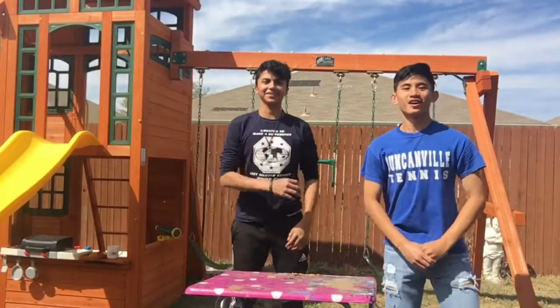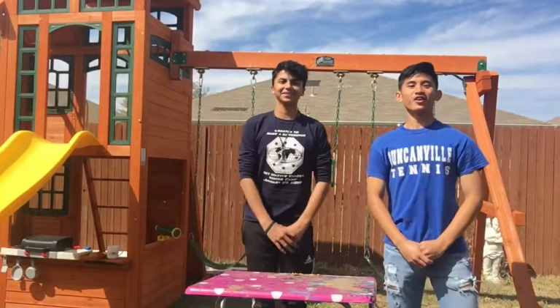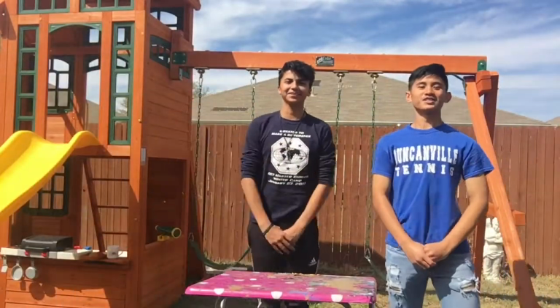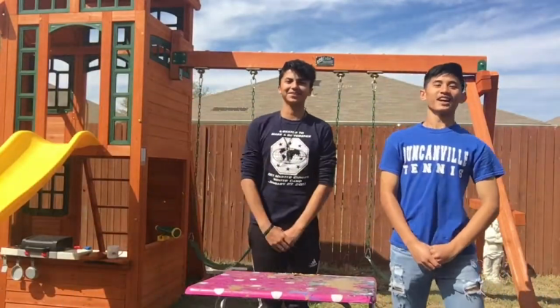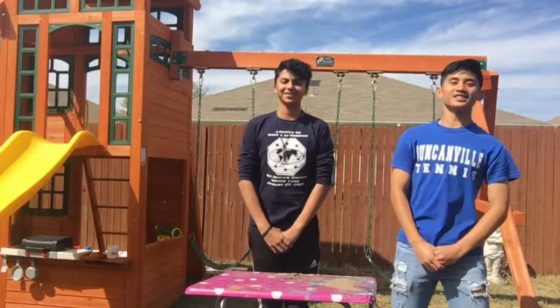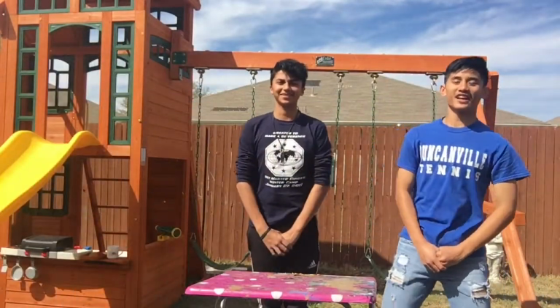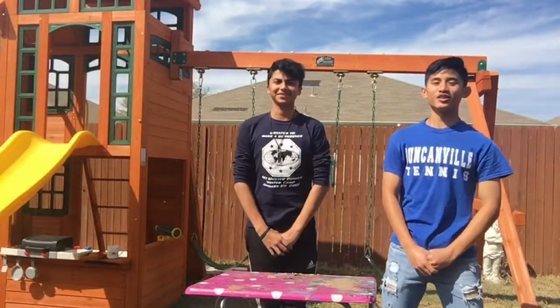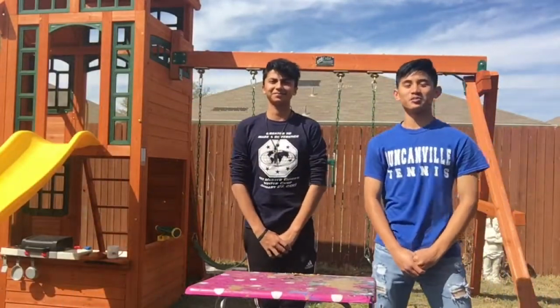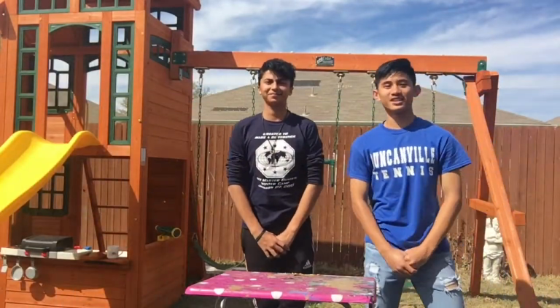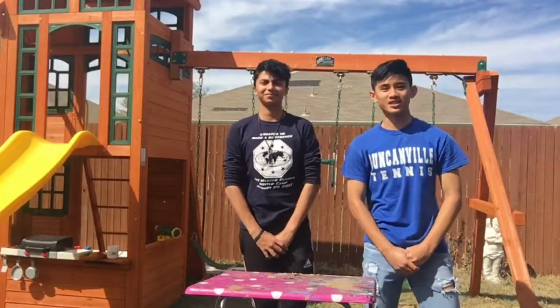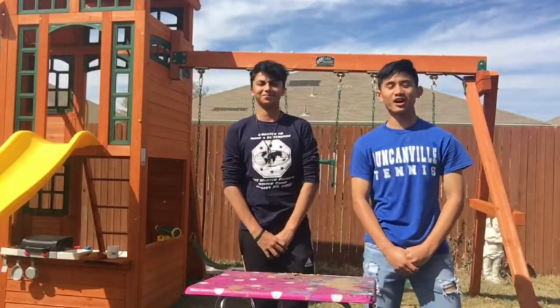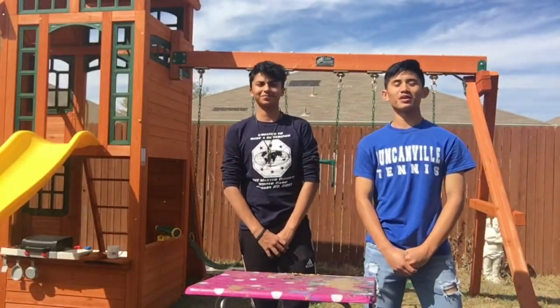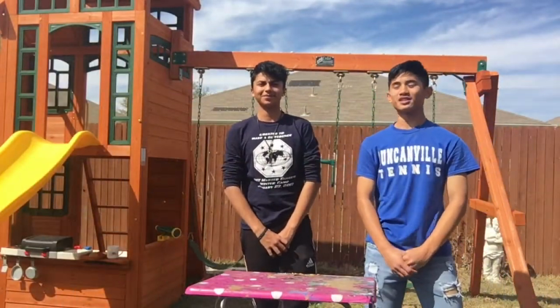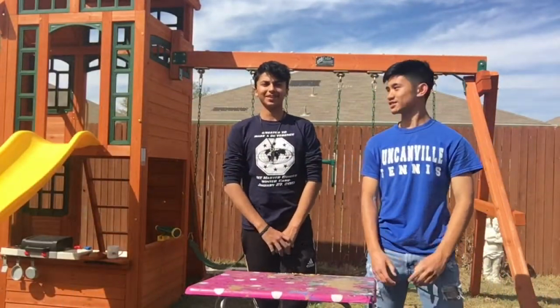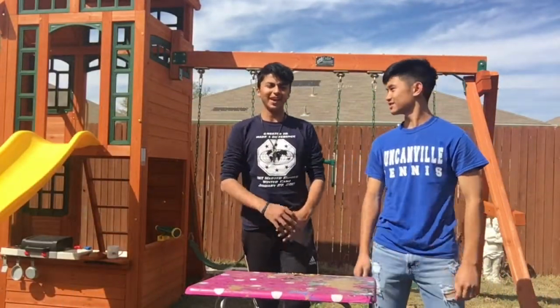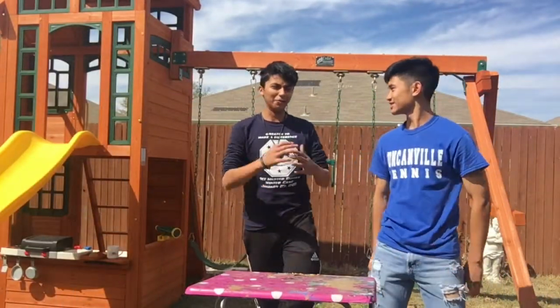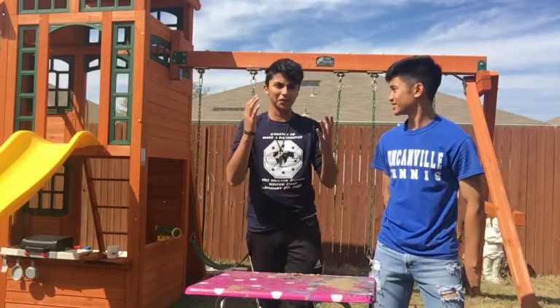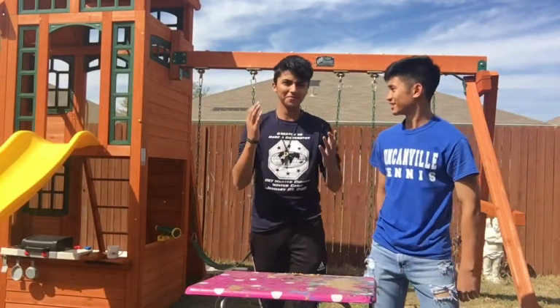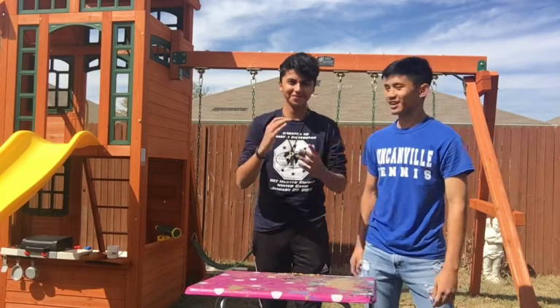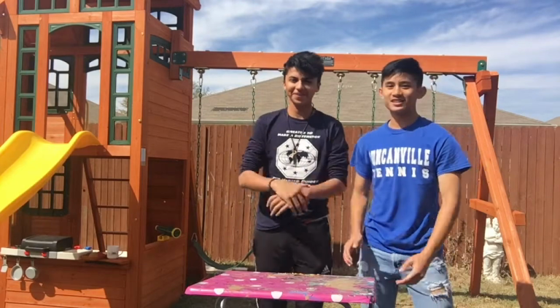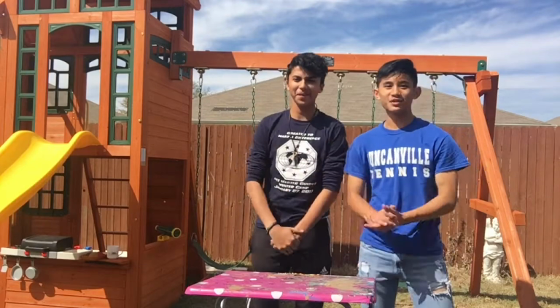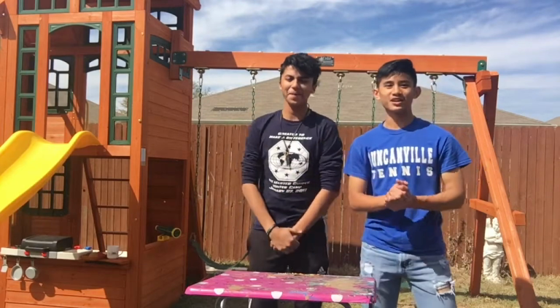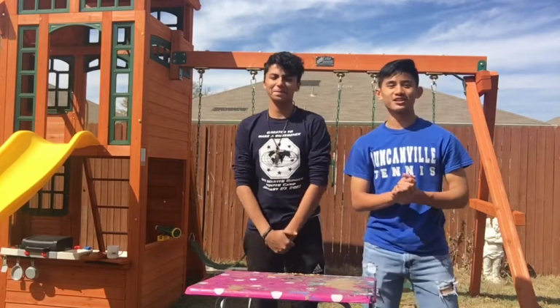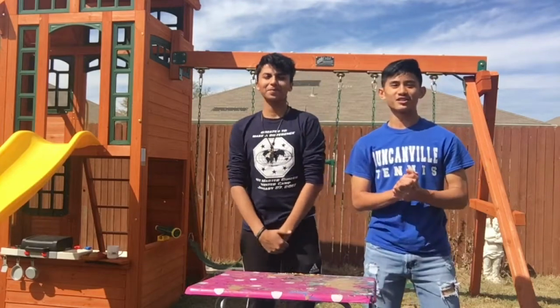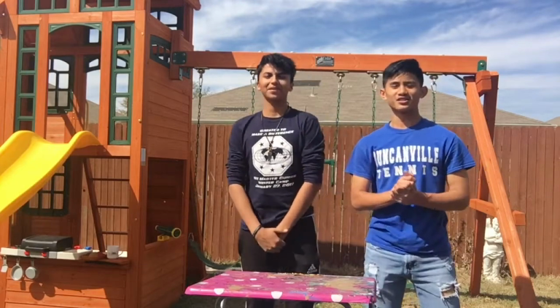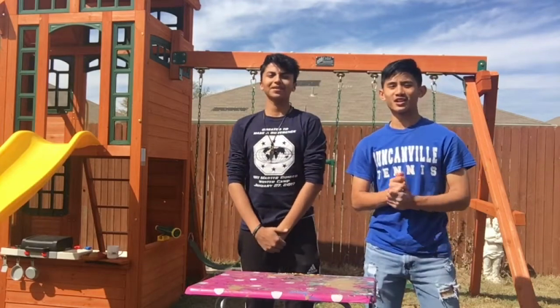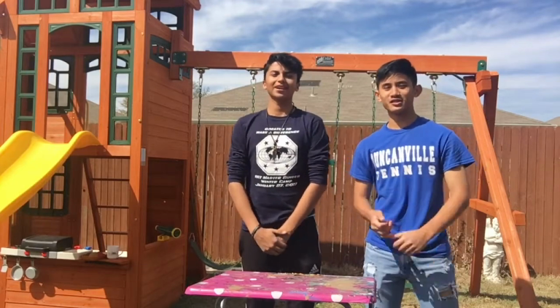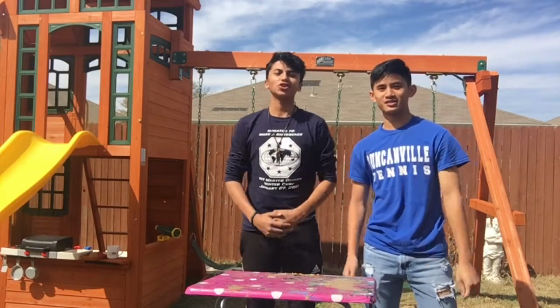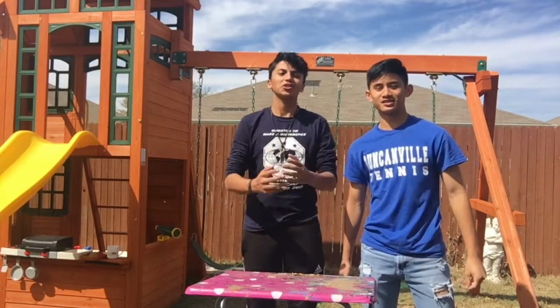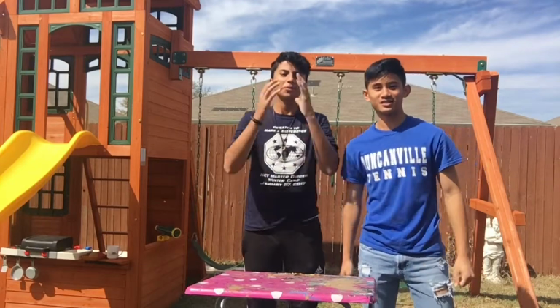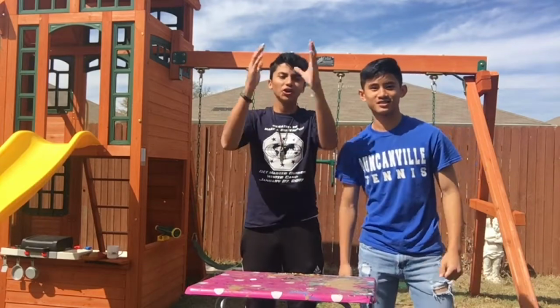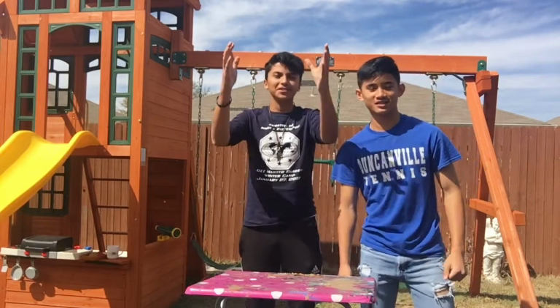Welcome to the A&J Outdoor Baking Show. I'm Andy and I'm Swear, and today we're gonna cook salted caramel chocolate chip cookies.